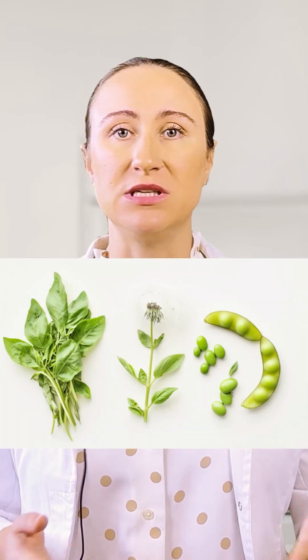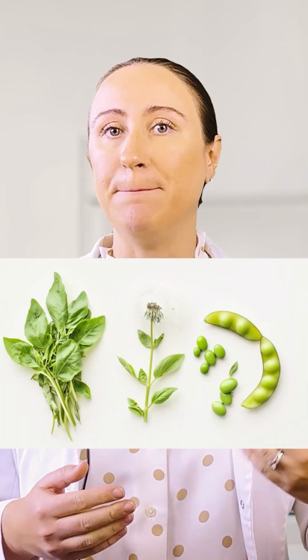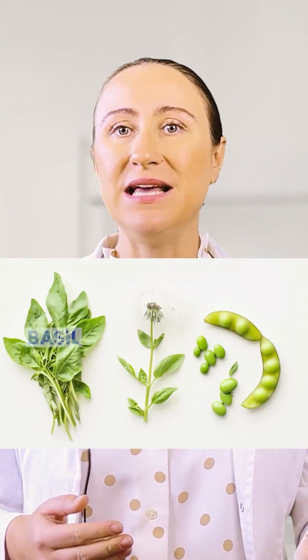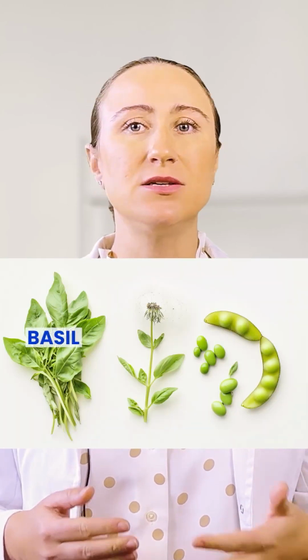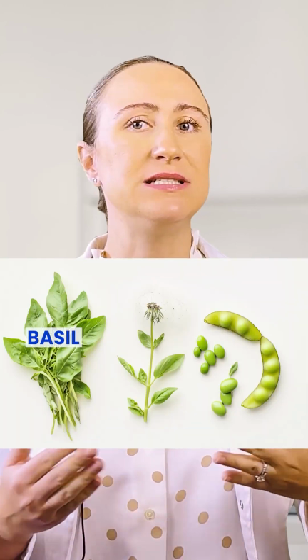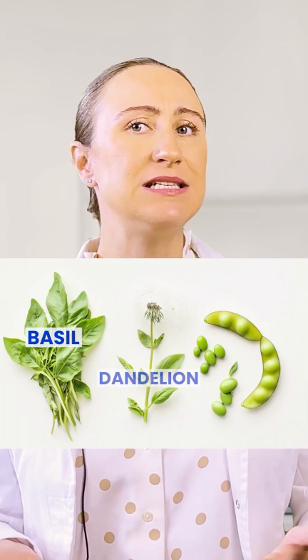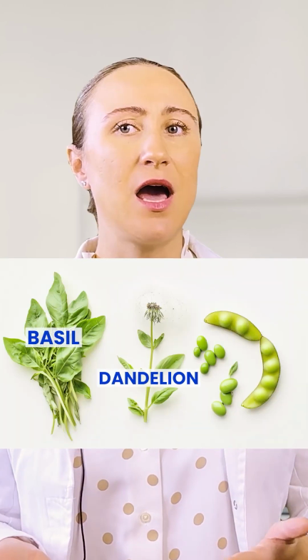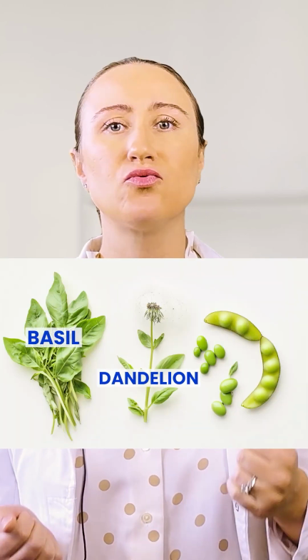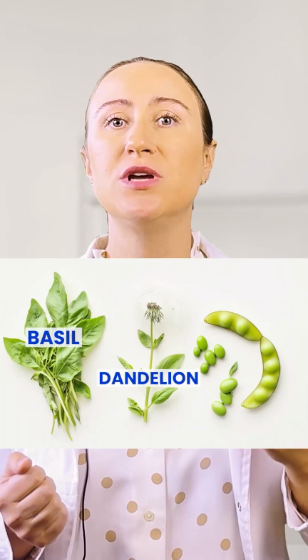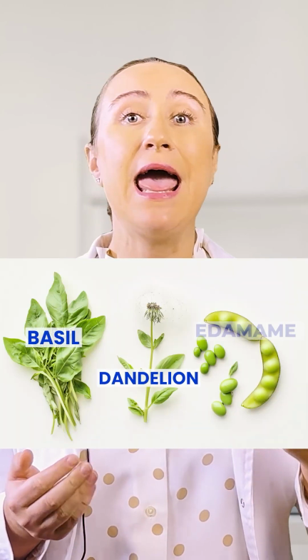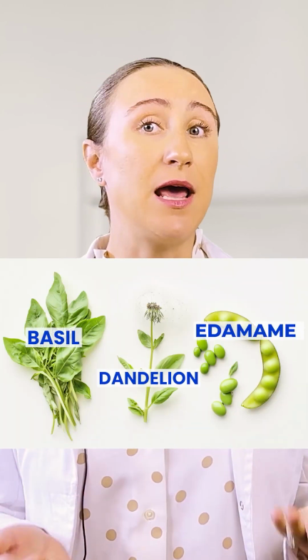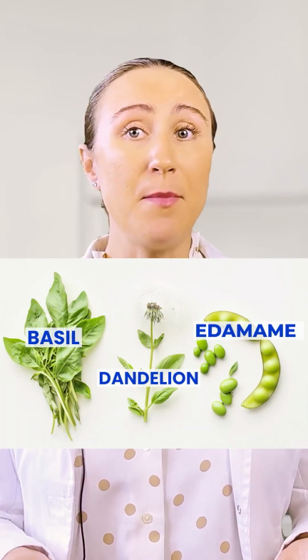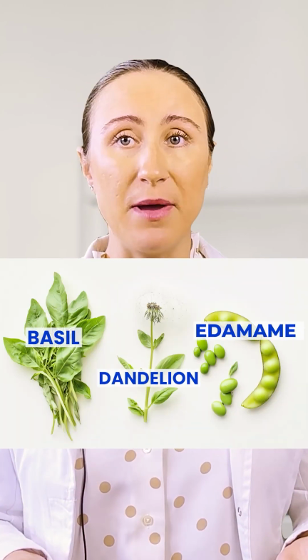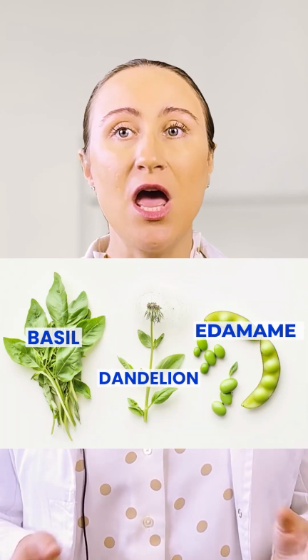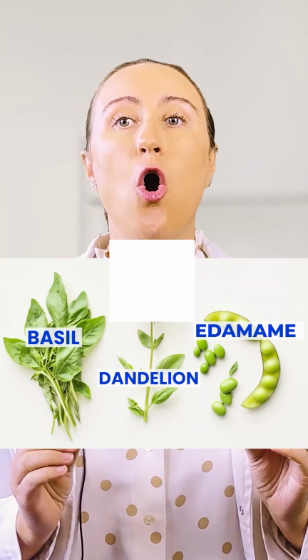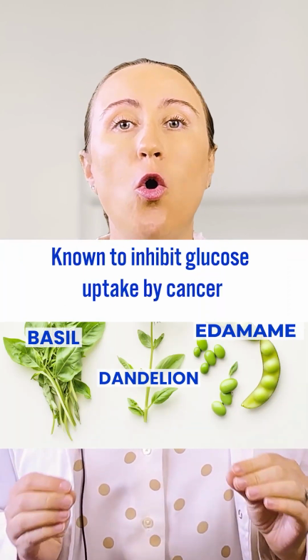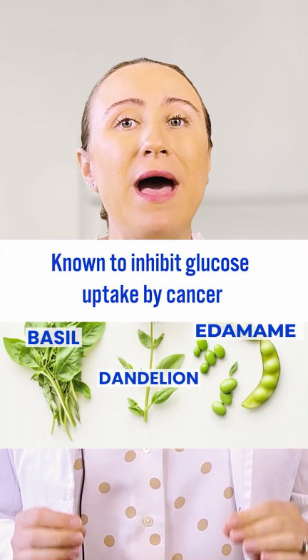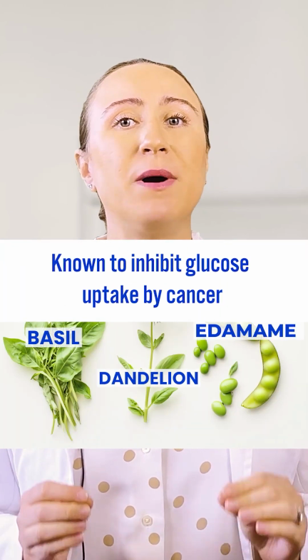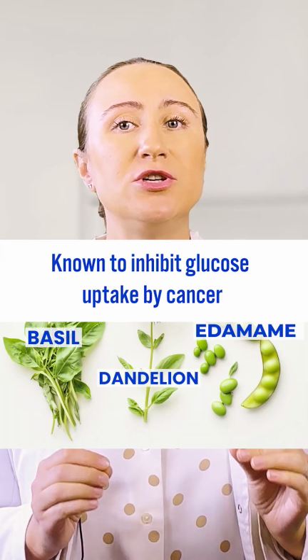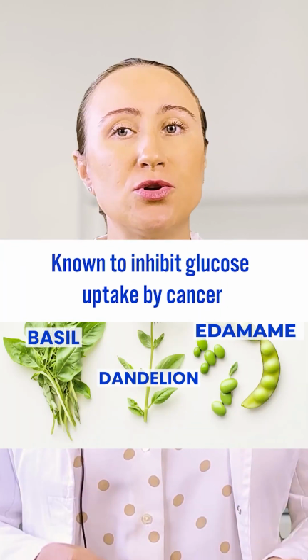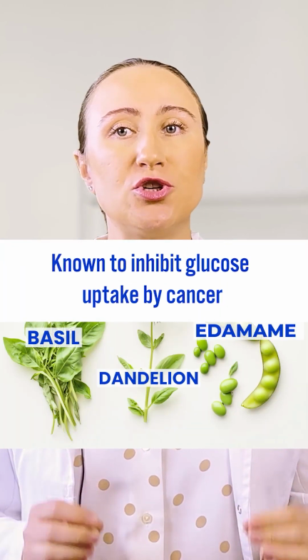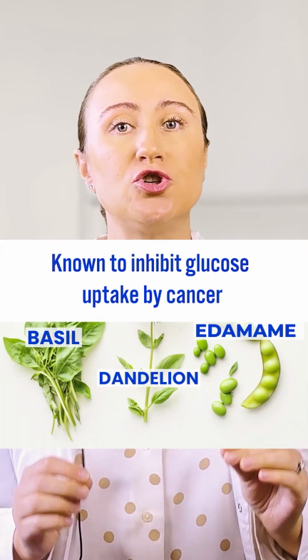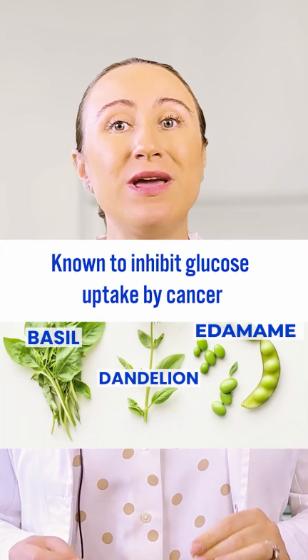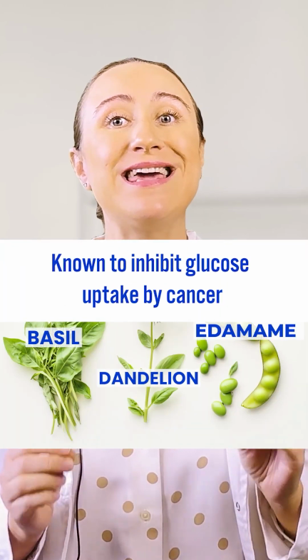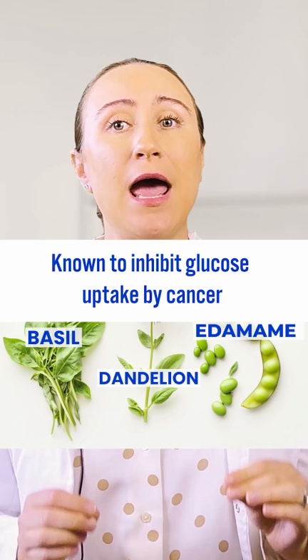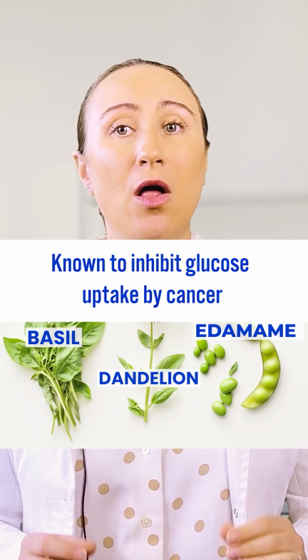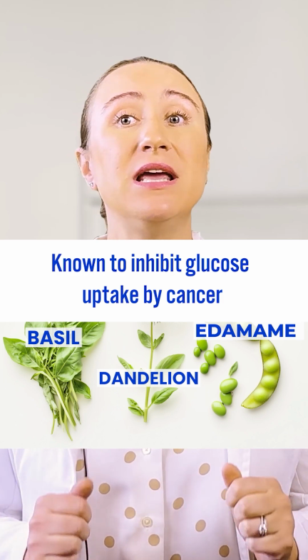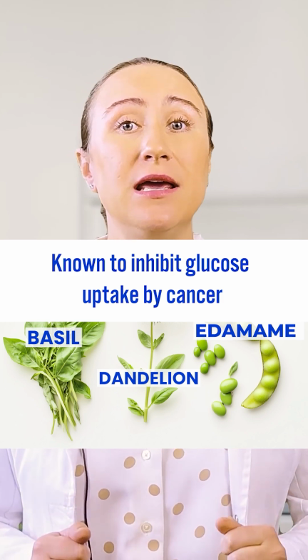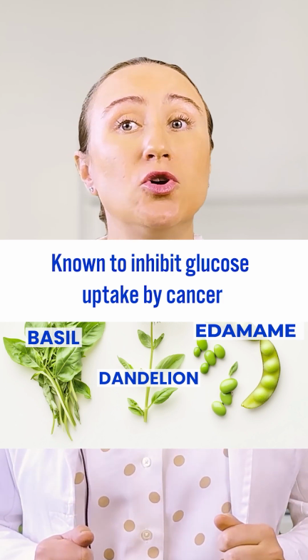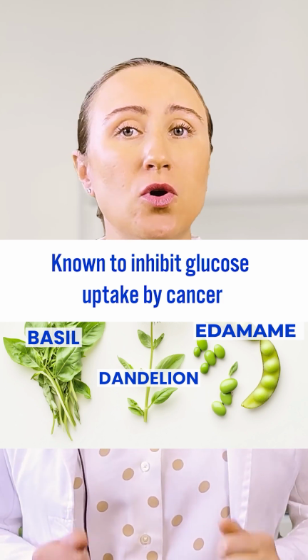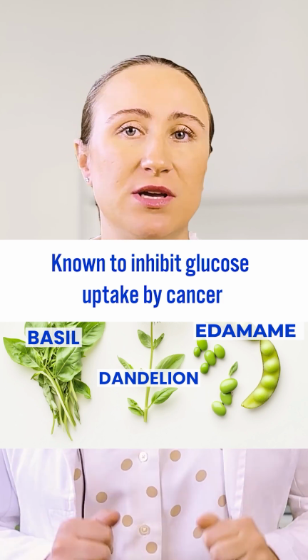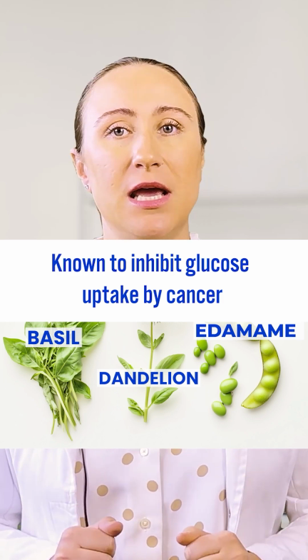Like basil, dandelion root, and edamame – all backed by research showing they can help inhibit glucose uptake in cancer cells.